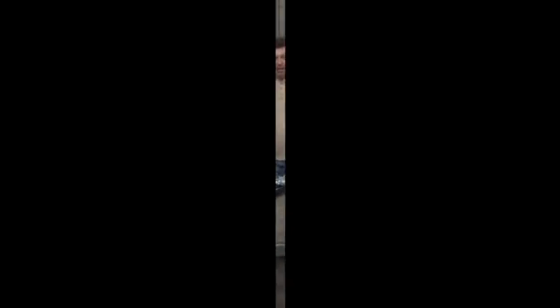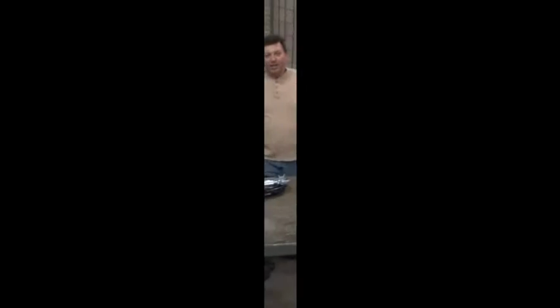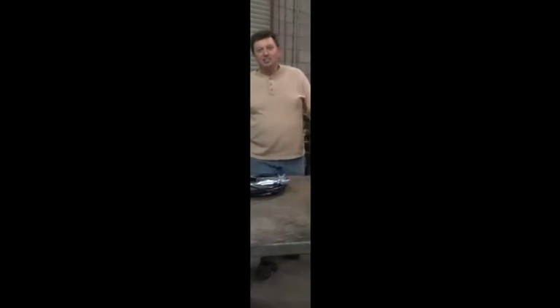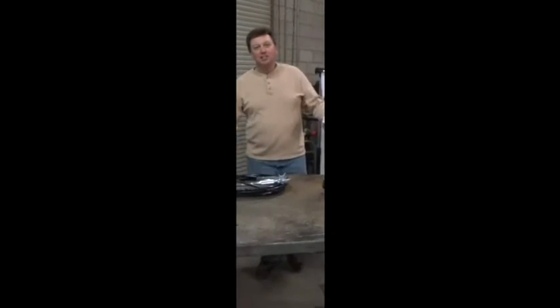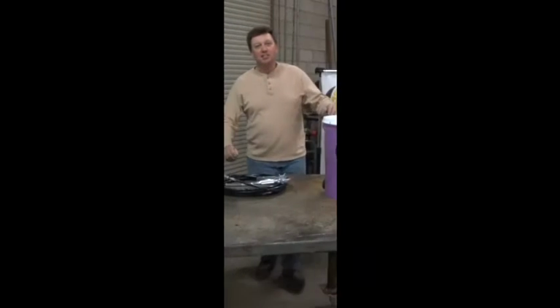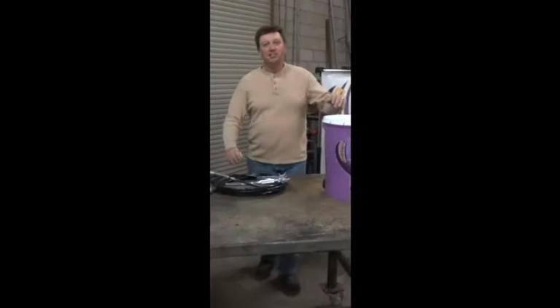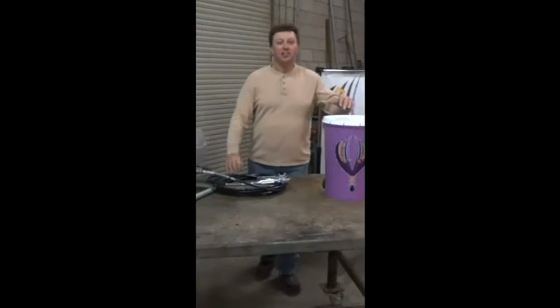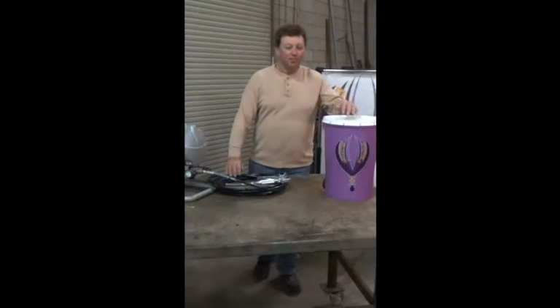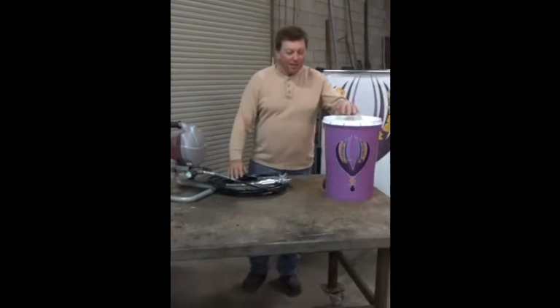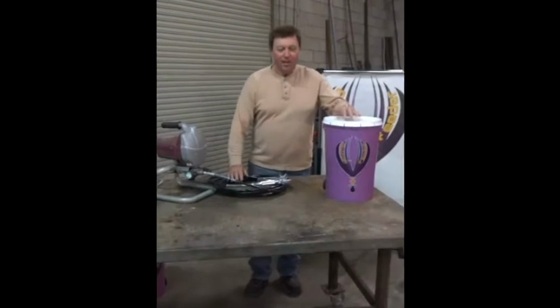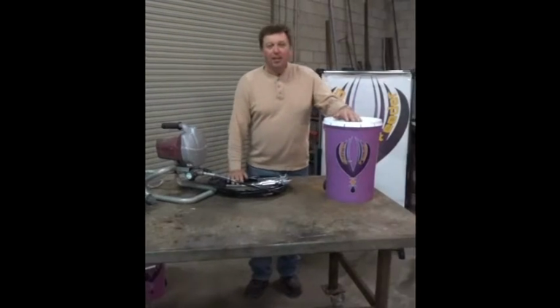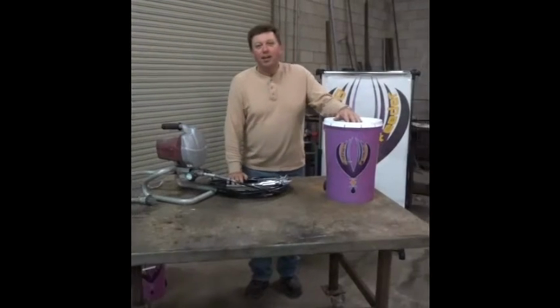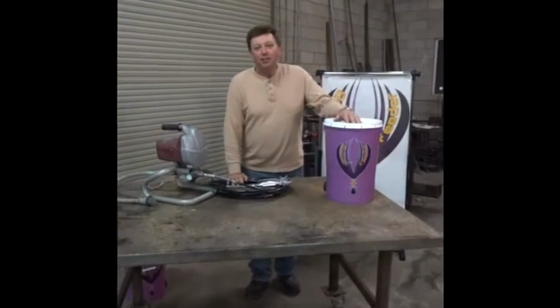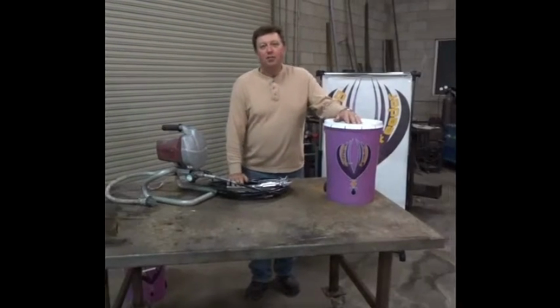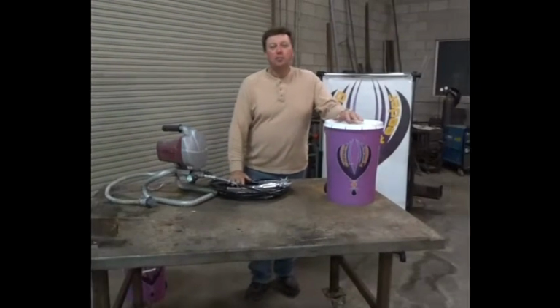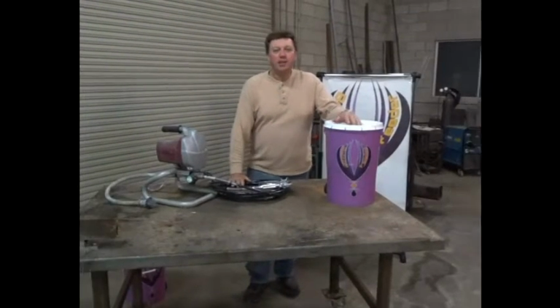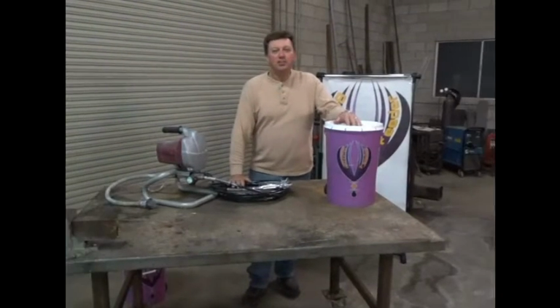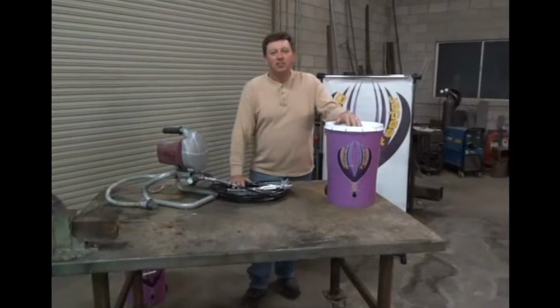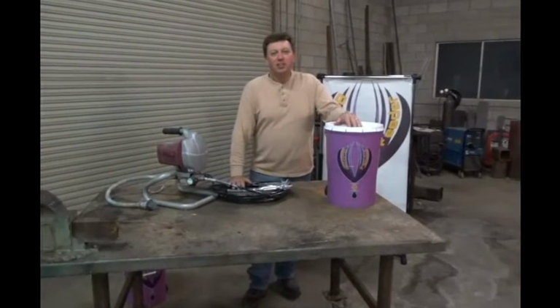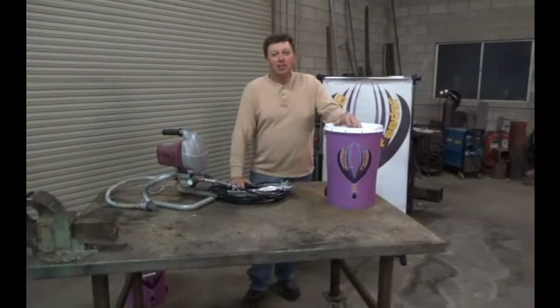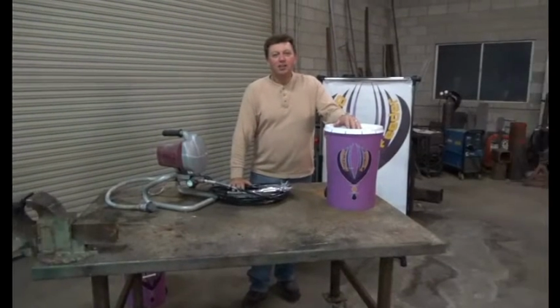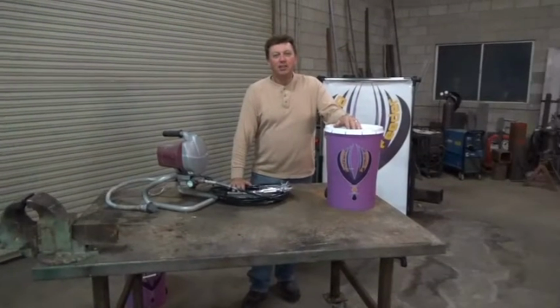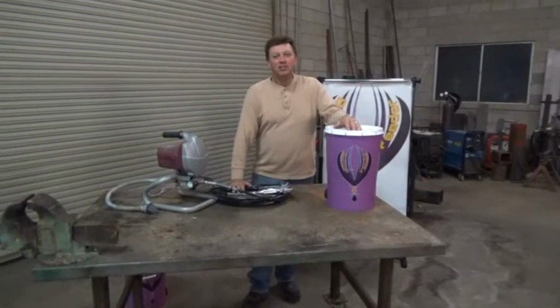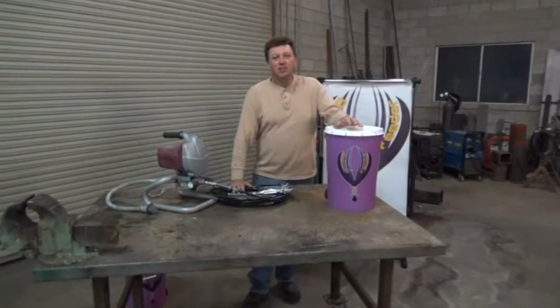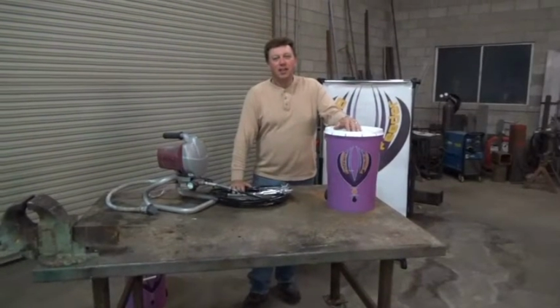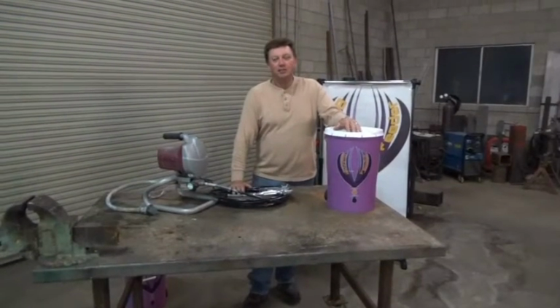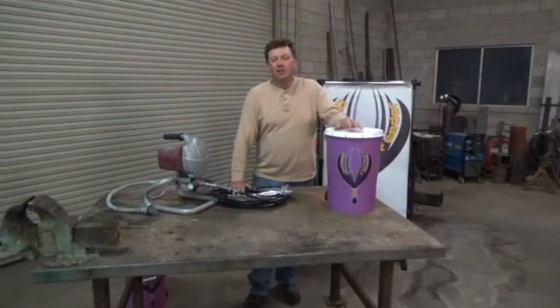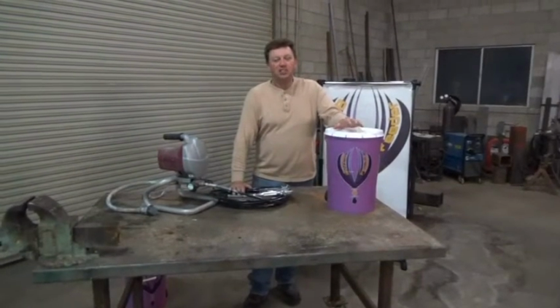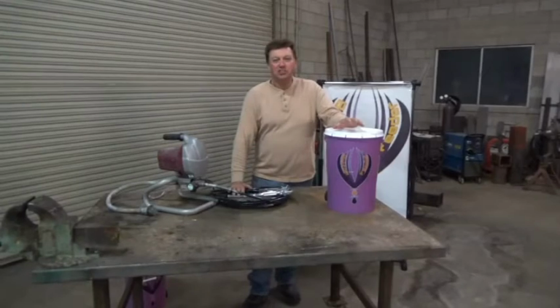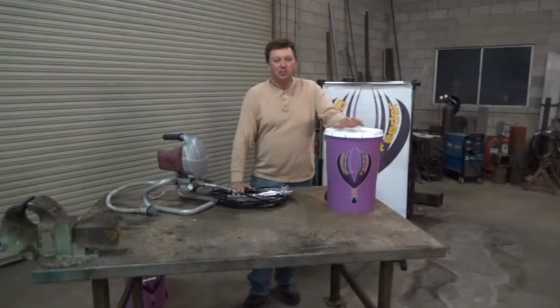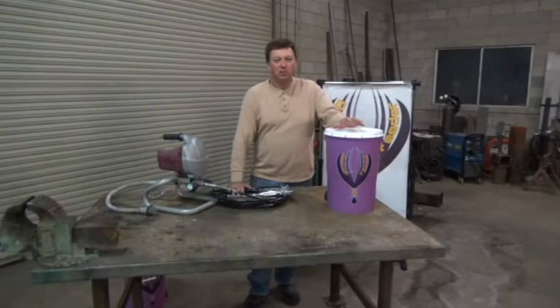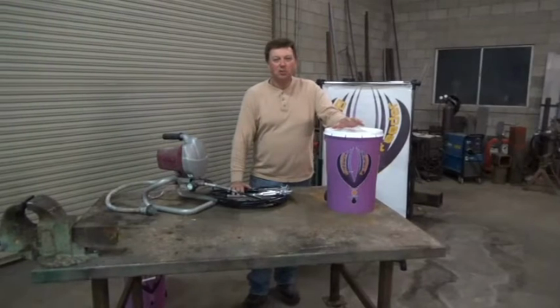Hey guys, Don Cercy here. For you painters, contractors, handymen, and just general homeowners,